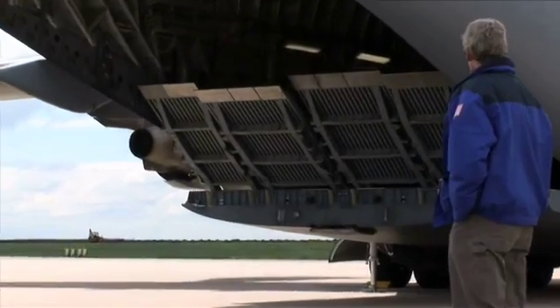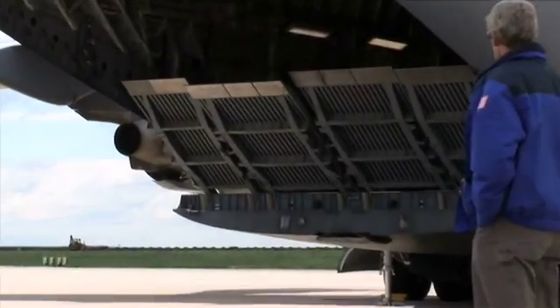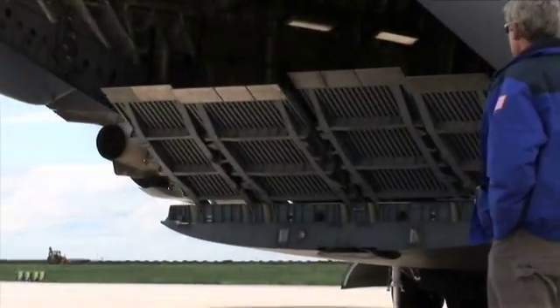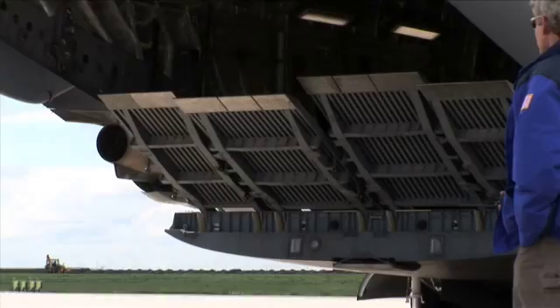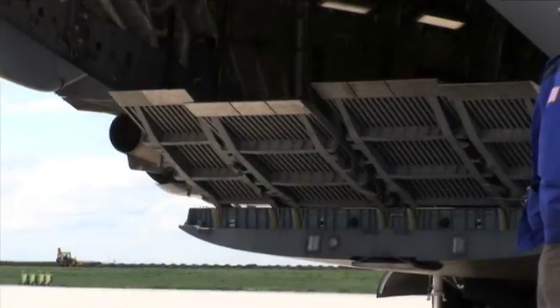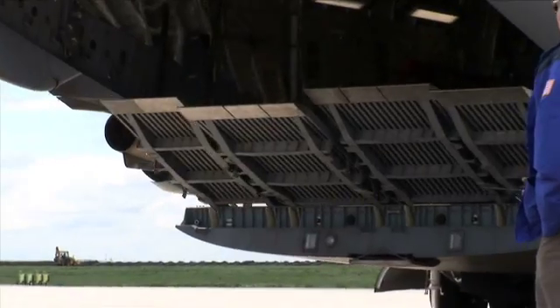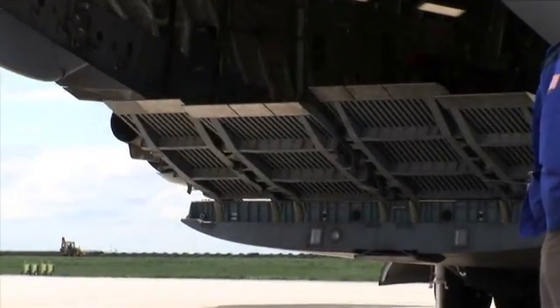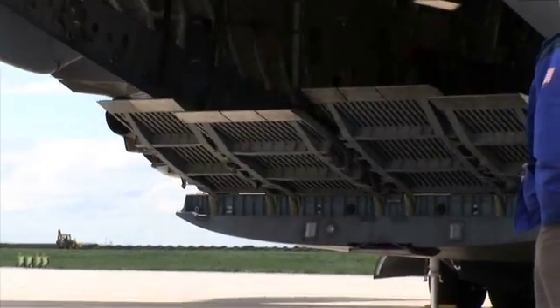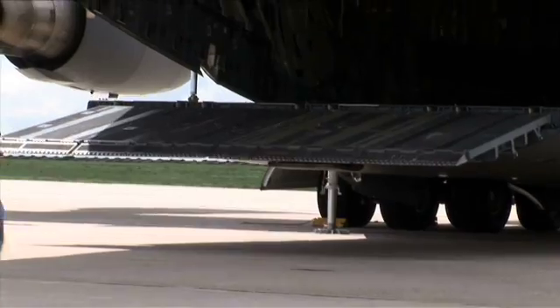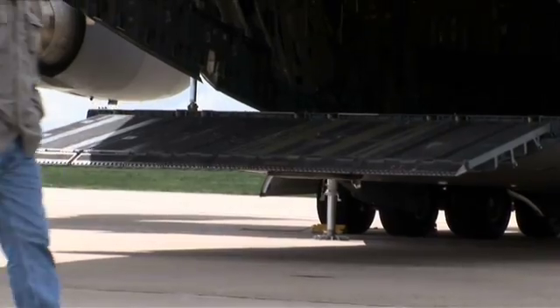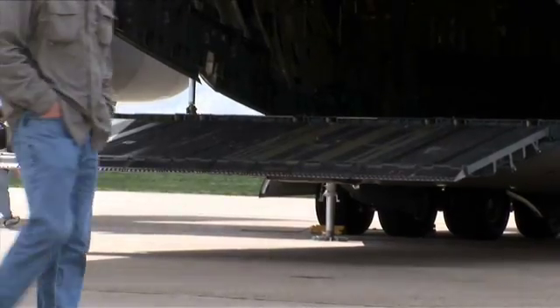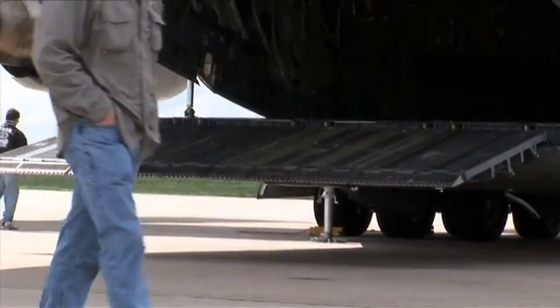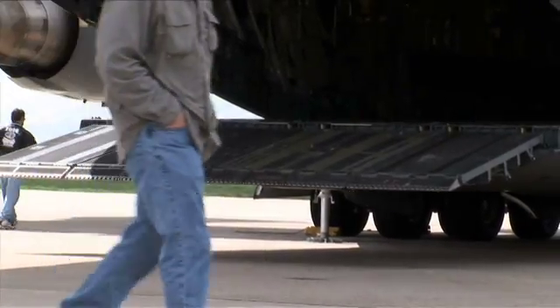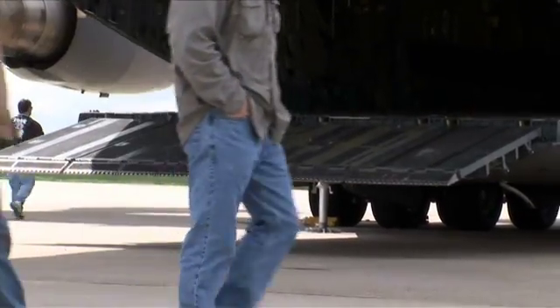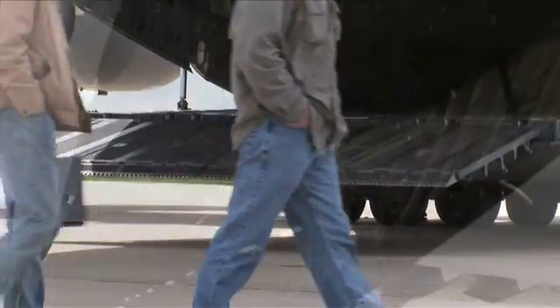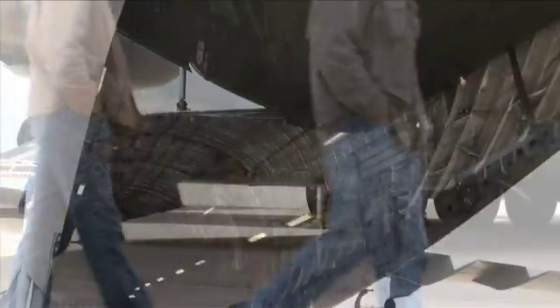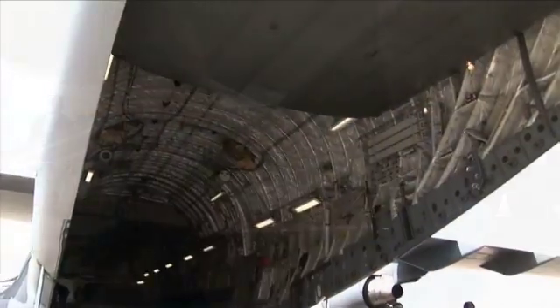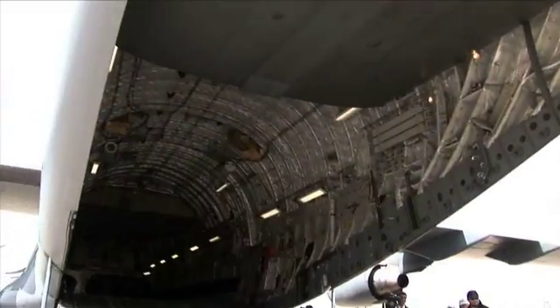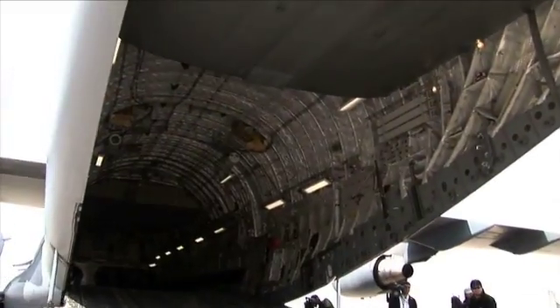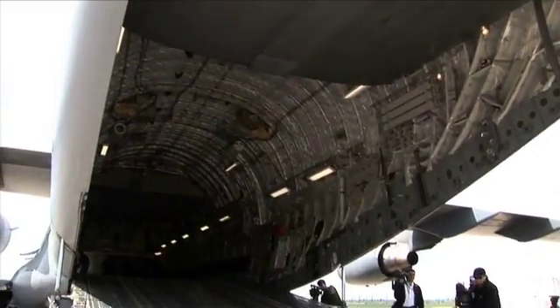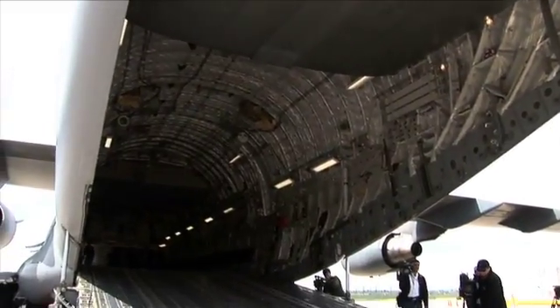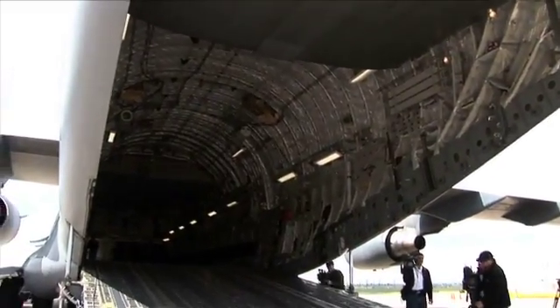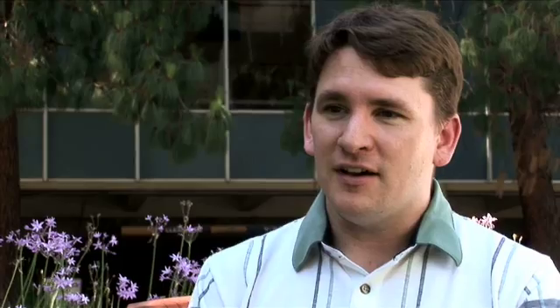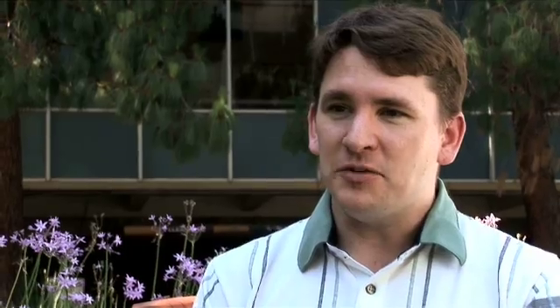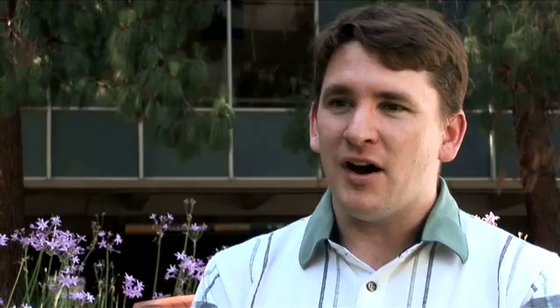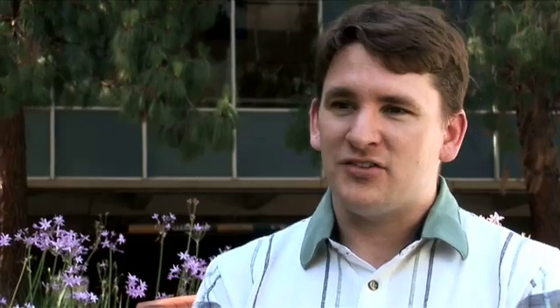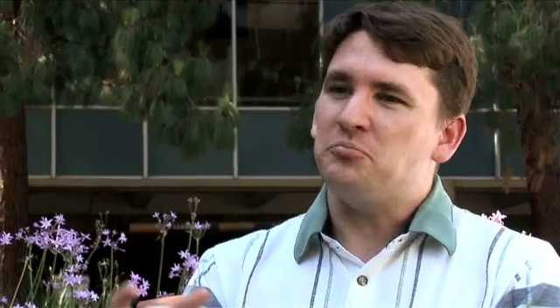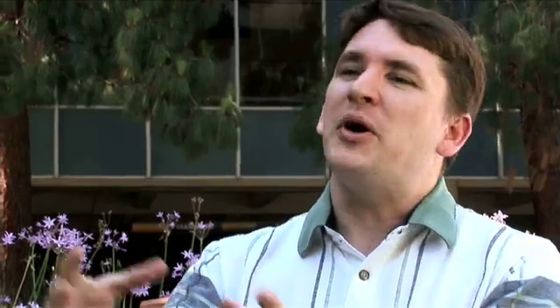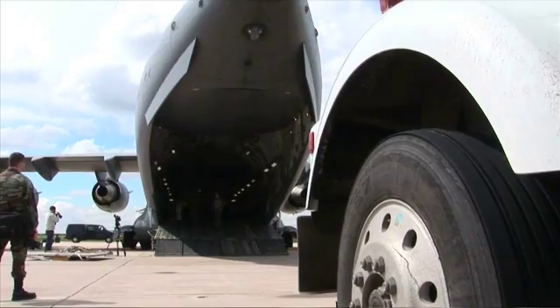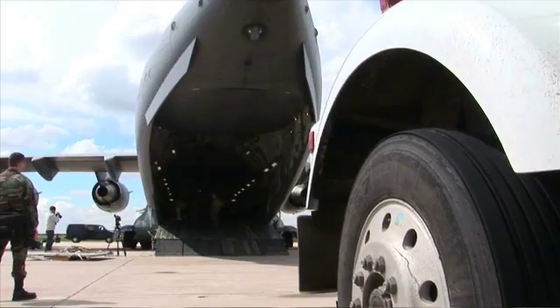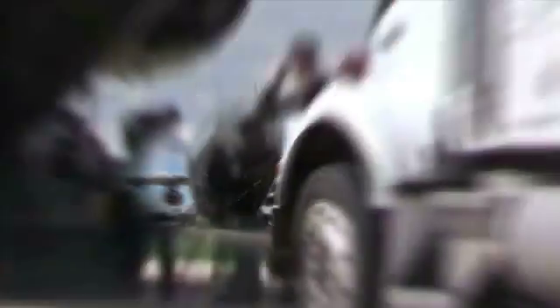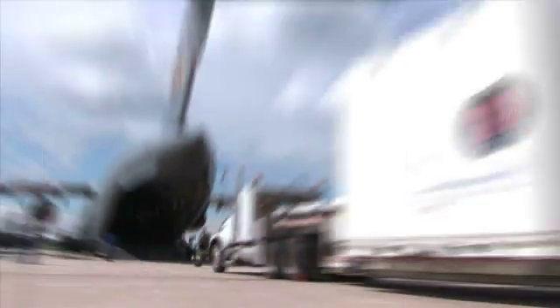When they open those rear doors, there's this cavernous space inside. Even as big as it is, this box just barely fits inside it.